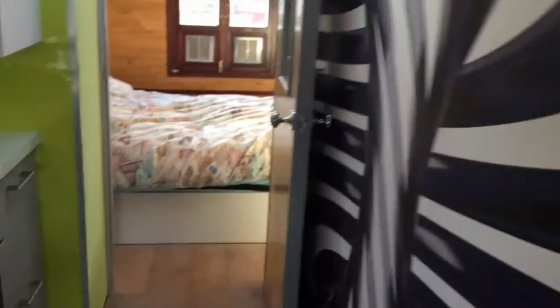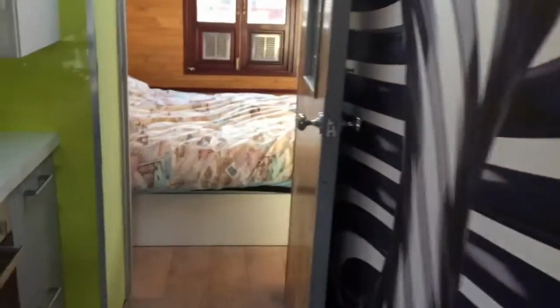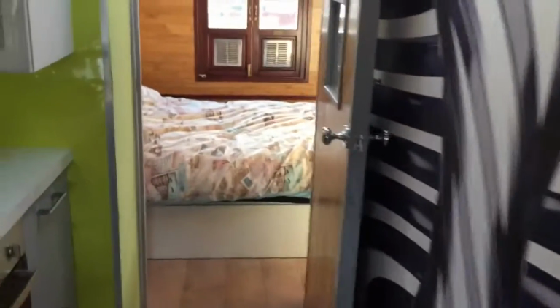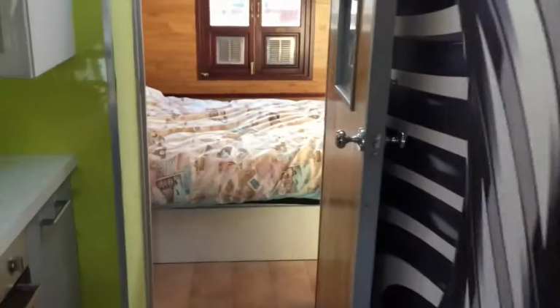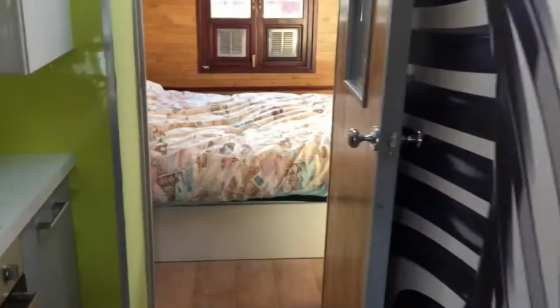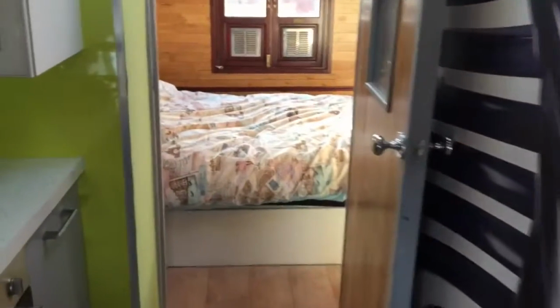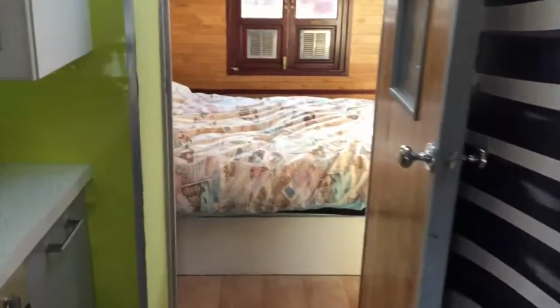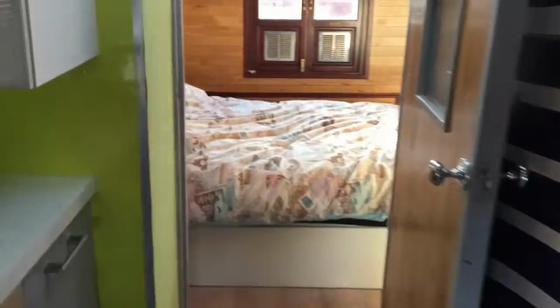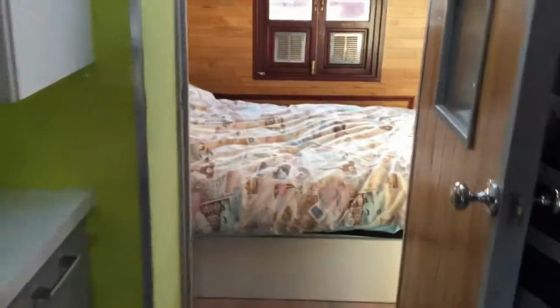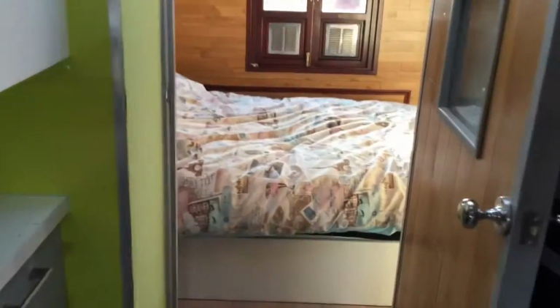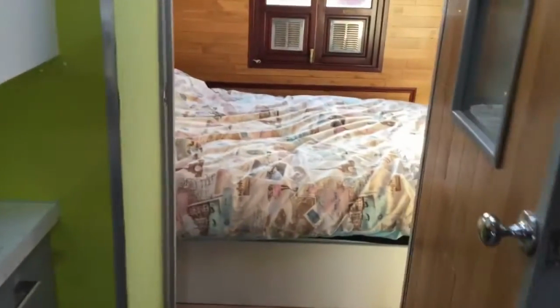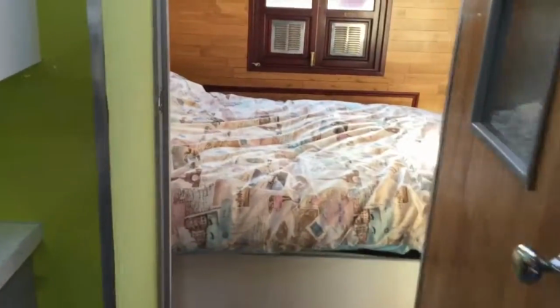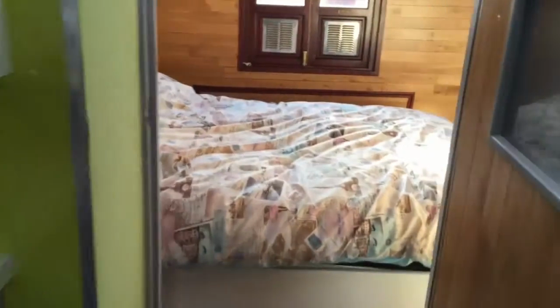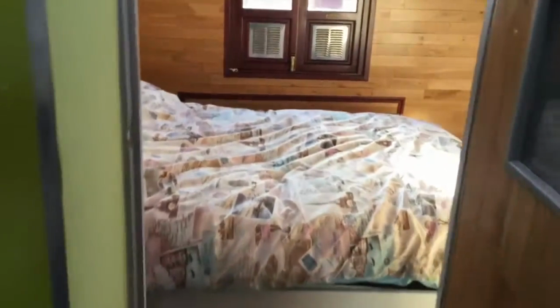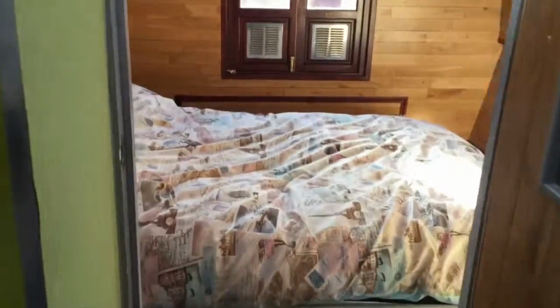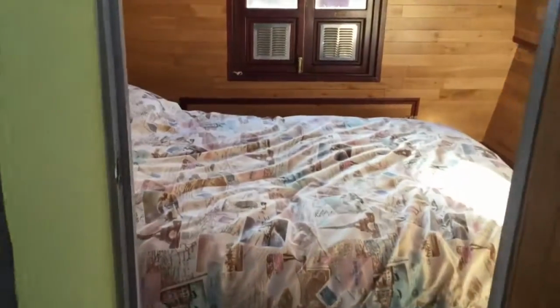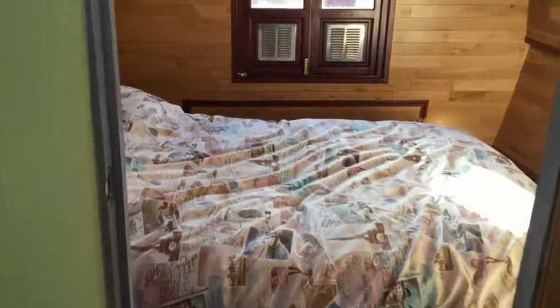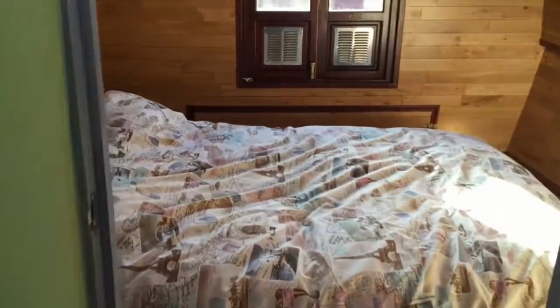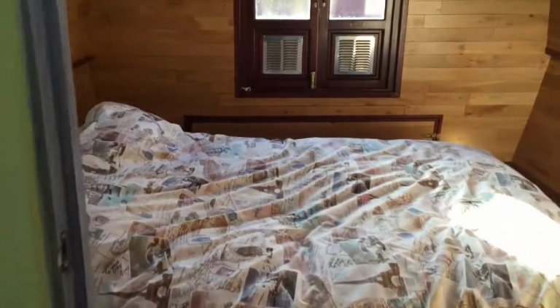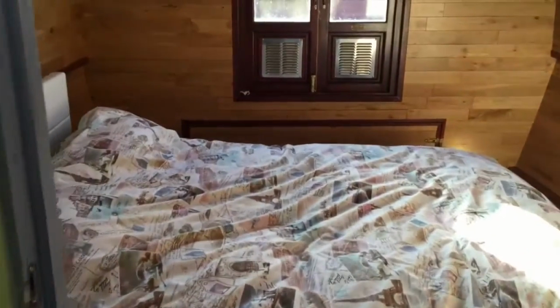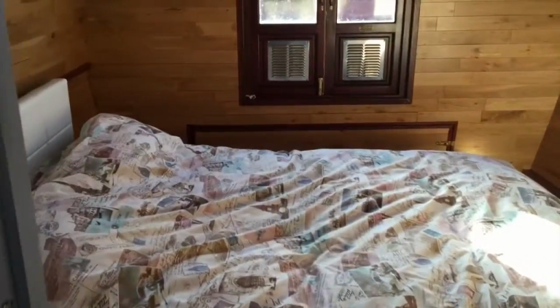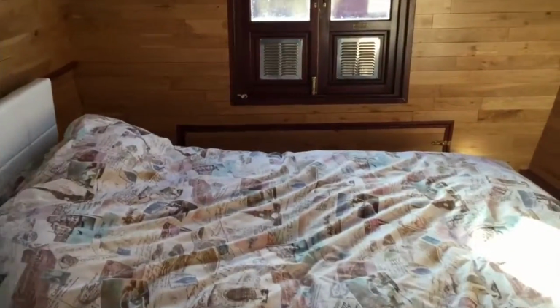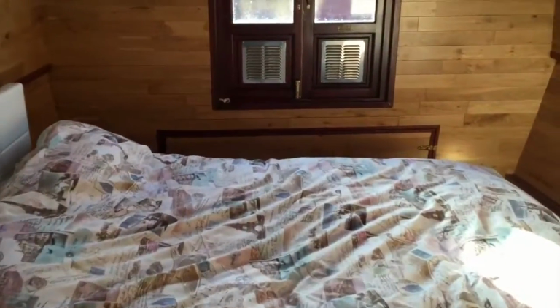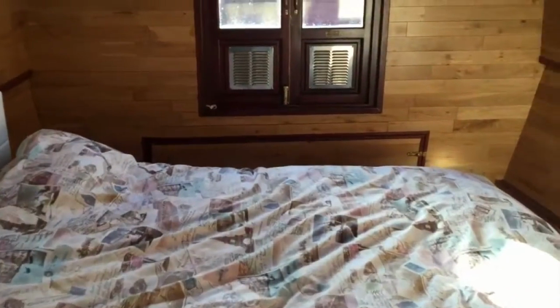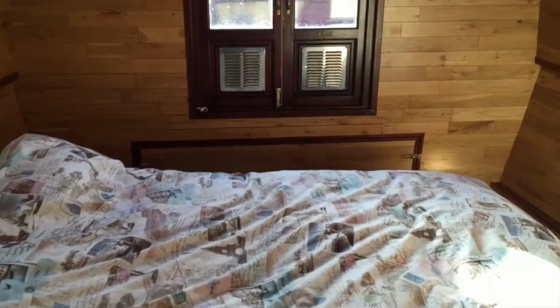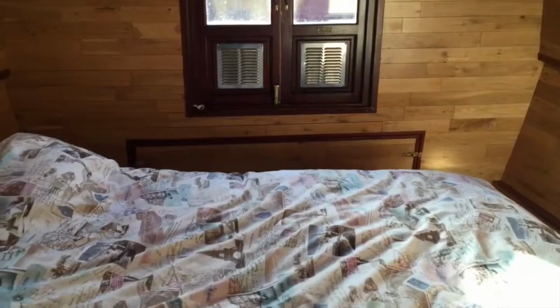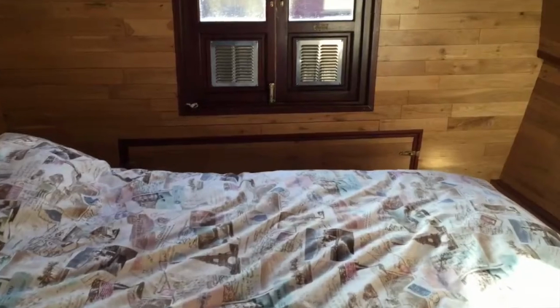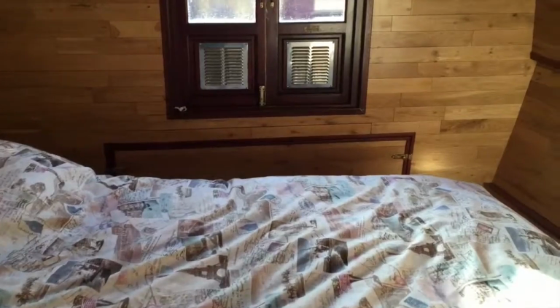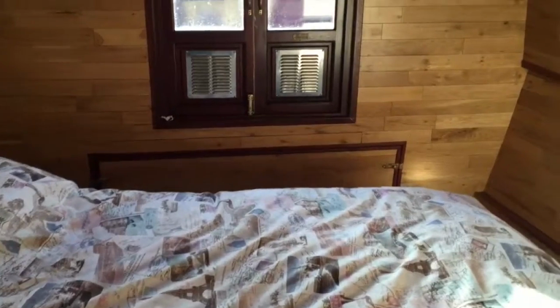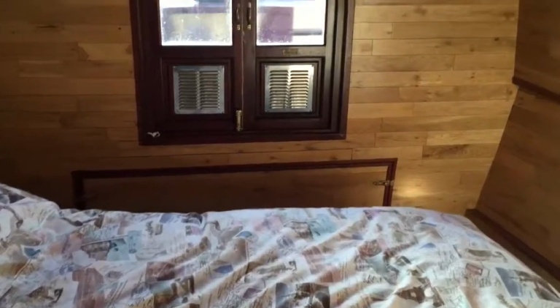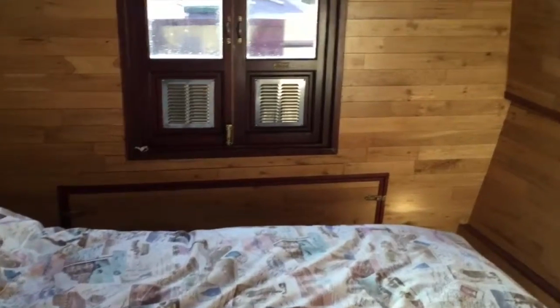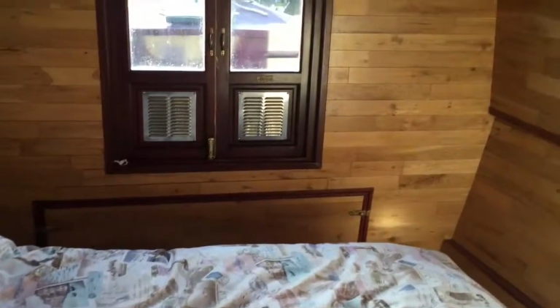Then all through into the double master suite, master bedroom.